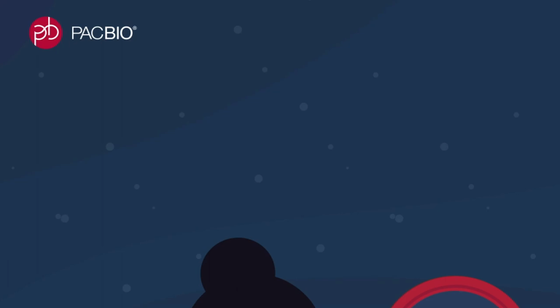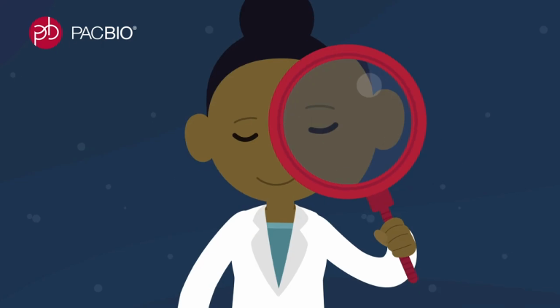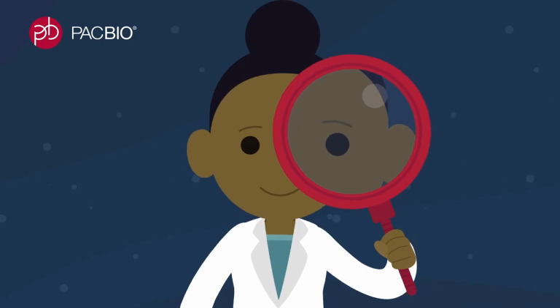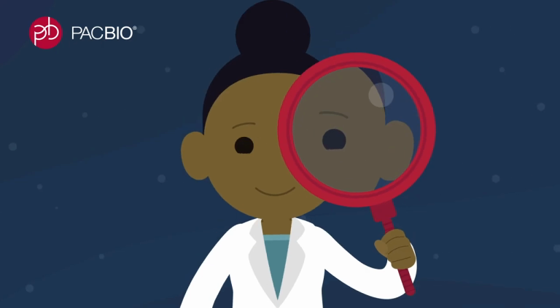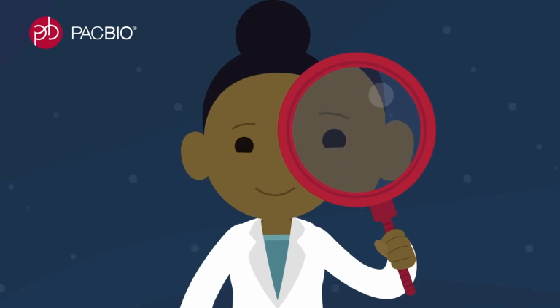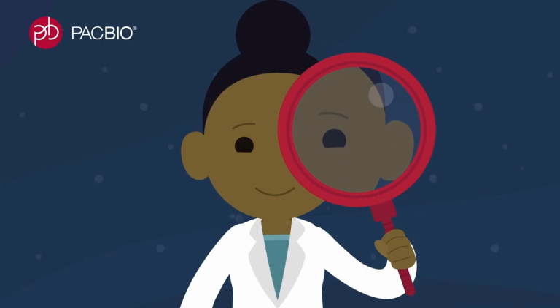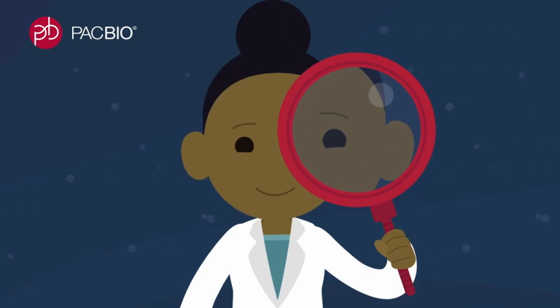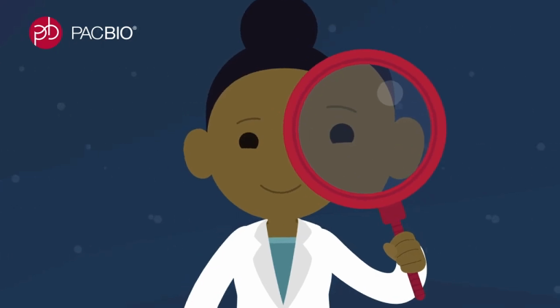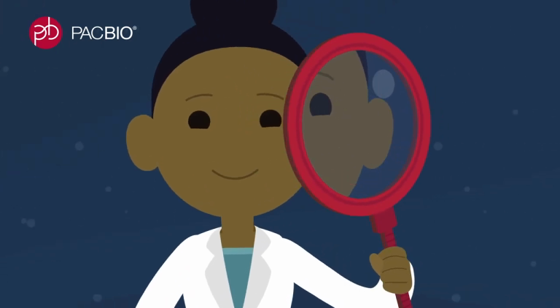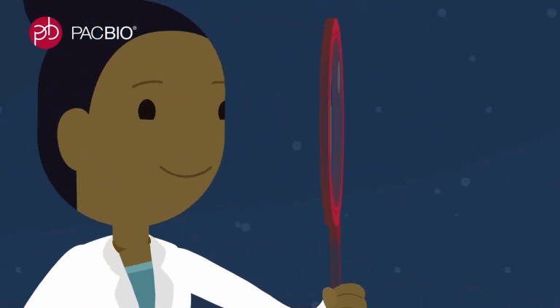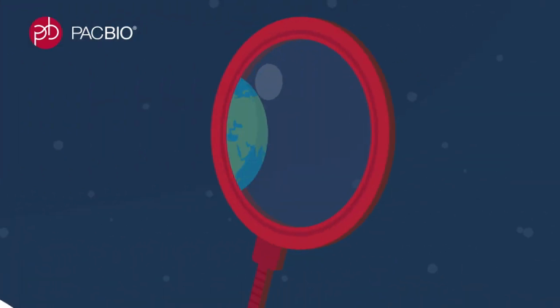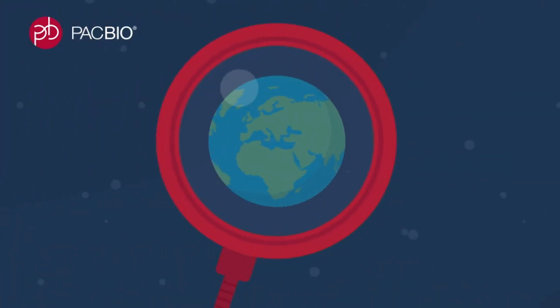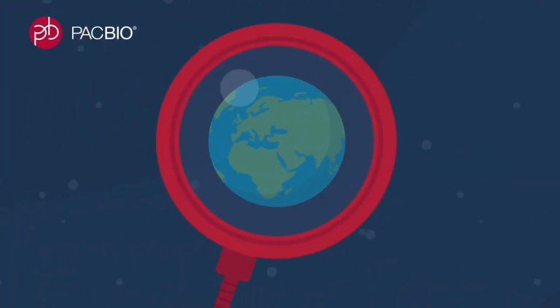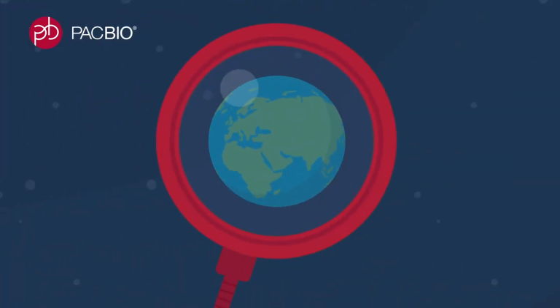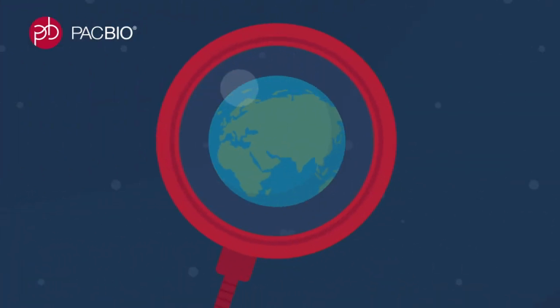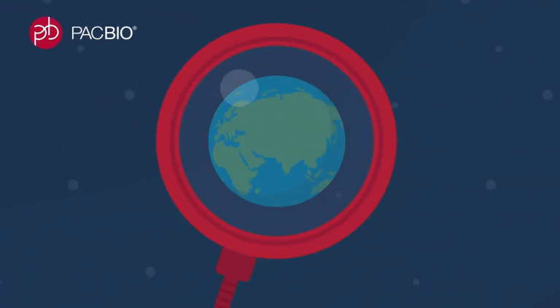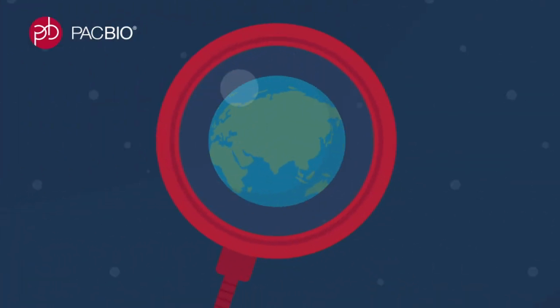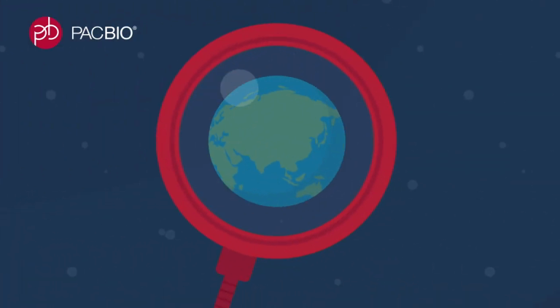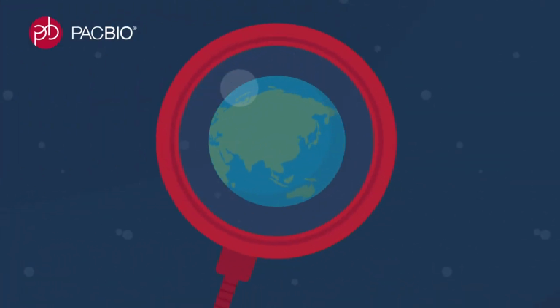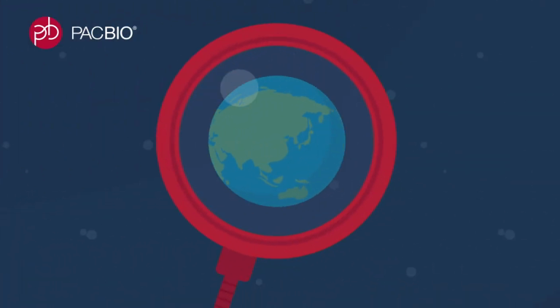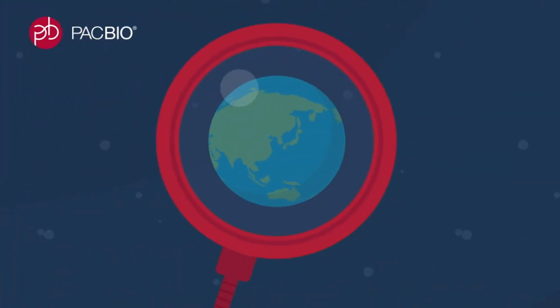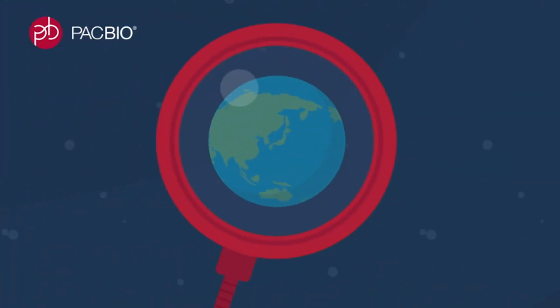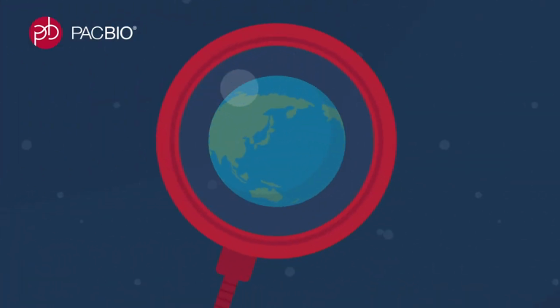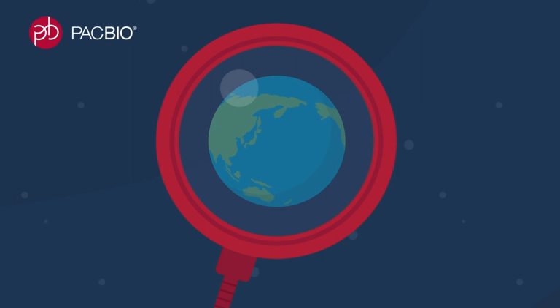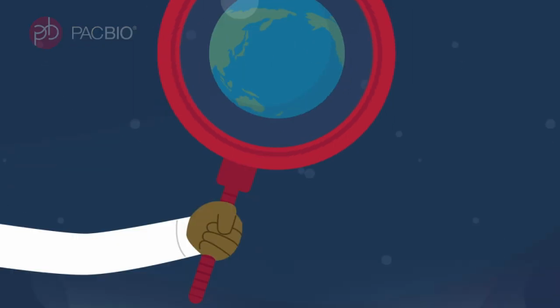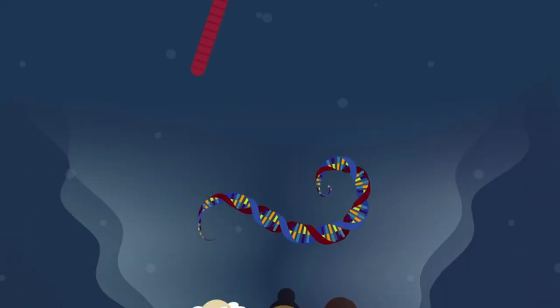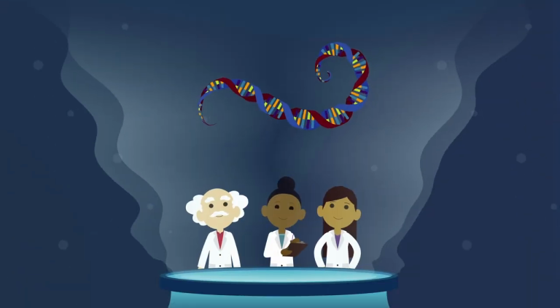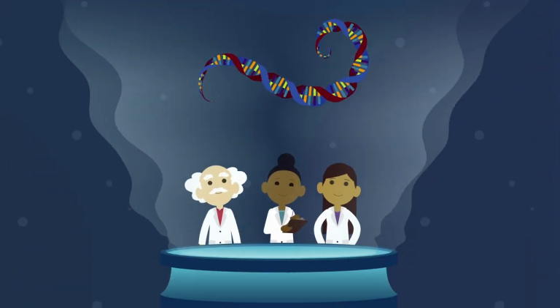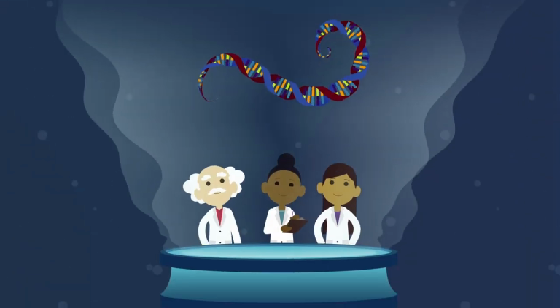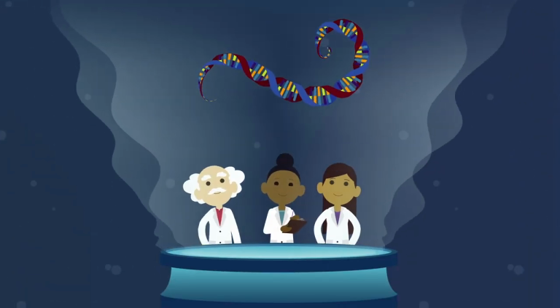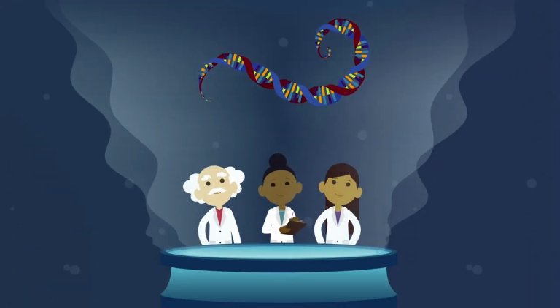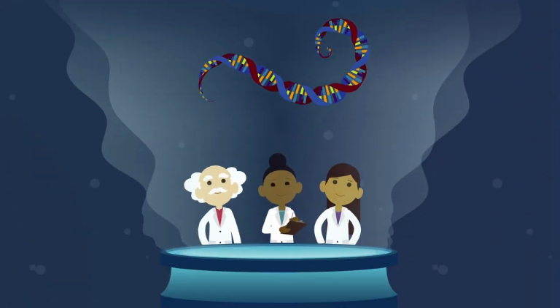As scientists, we're fascinated by the beautiful complexity of our world. I mean, that's why we became scientists.